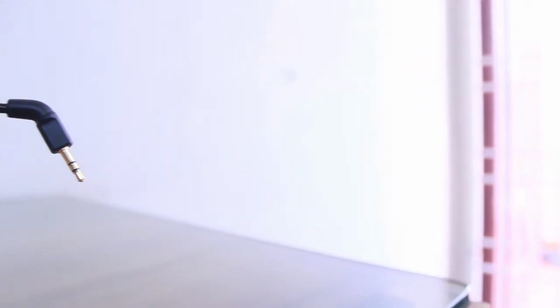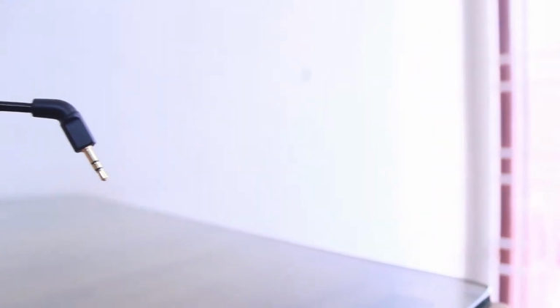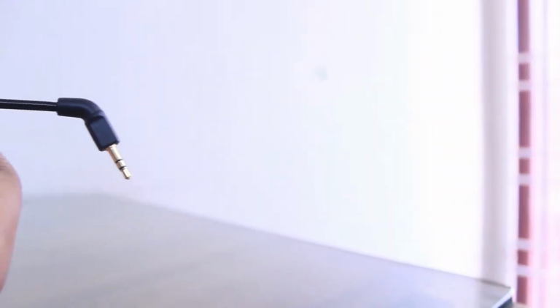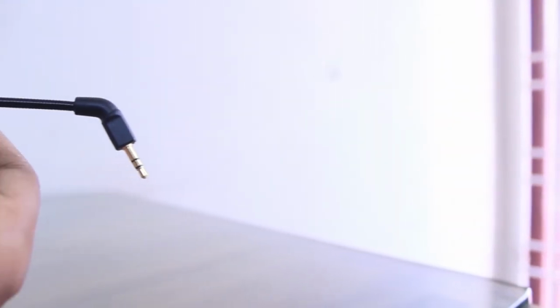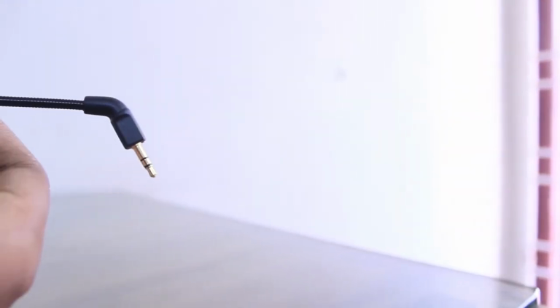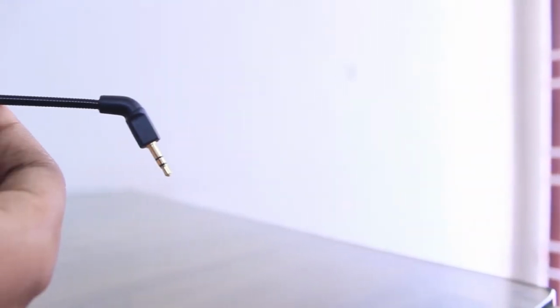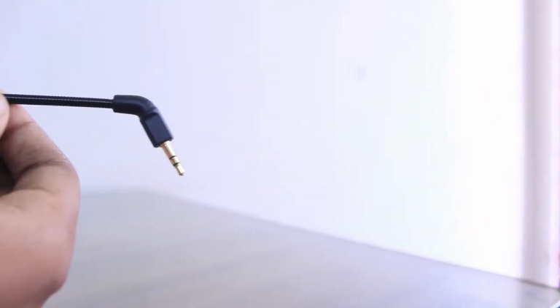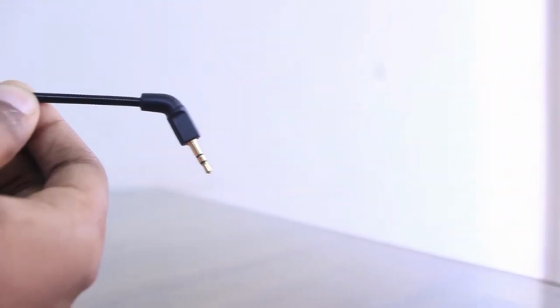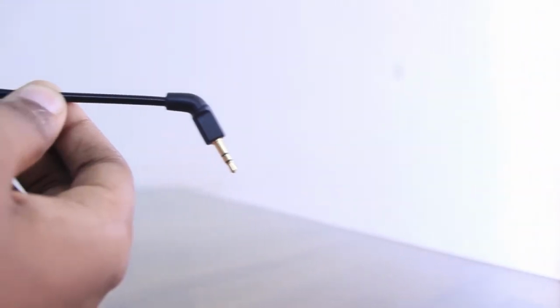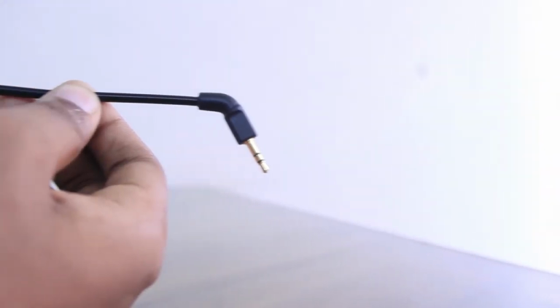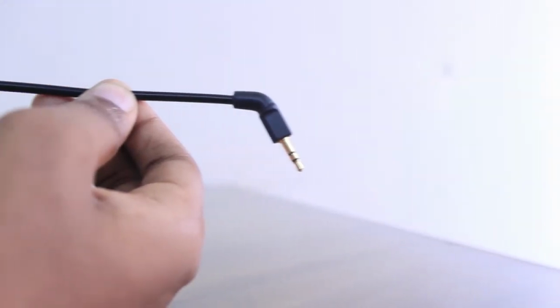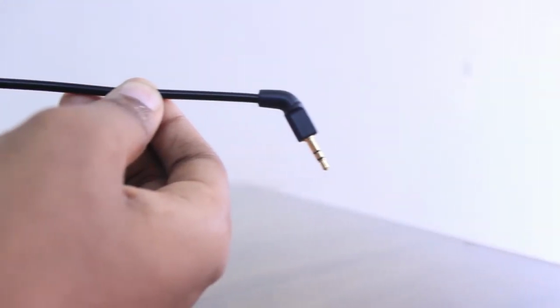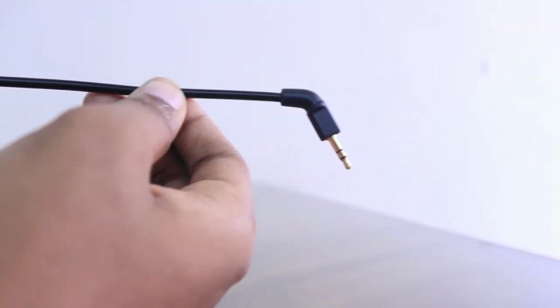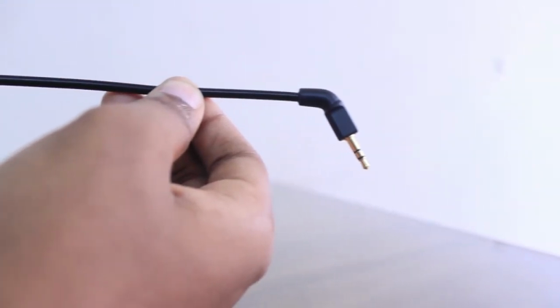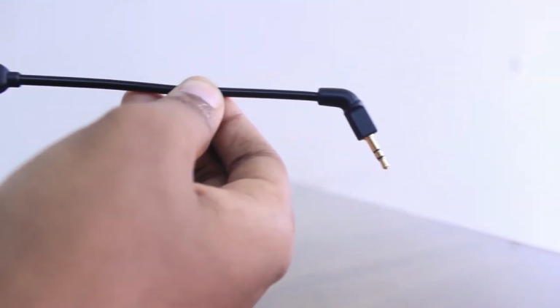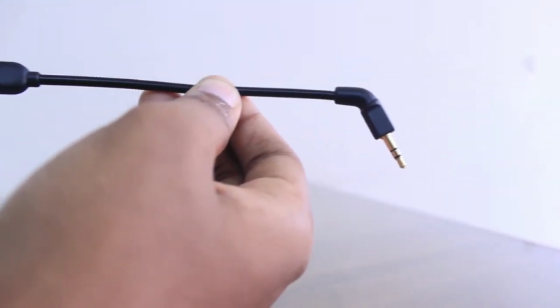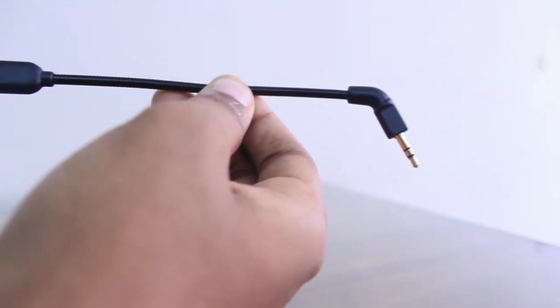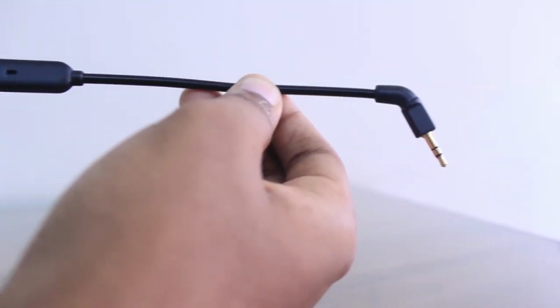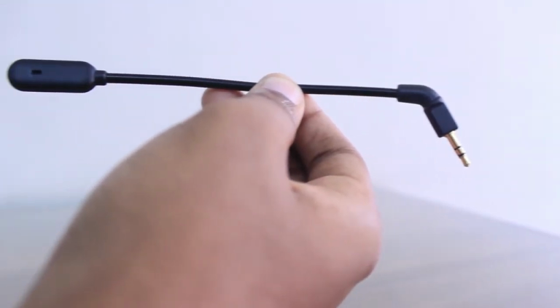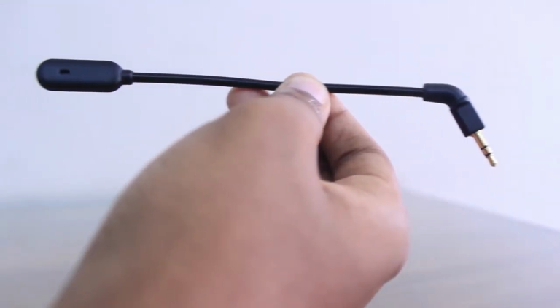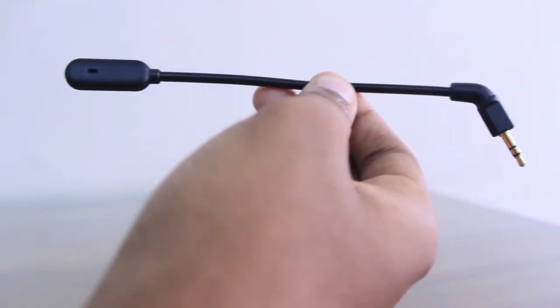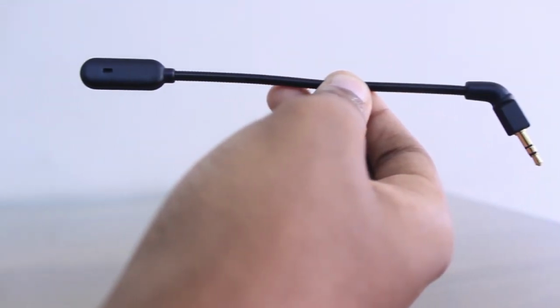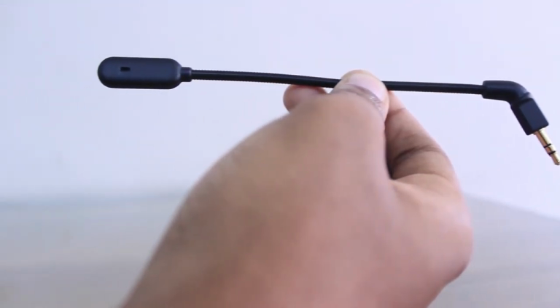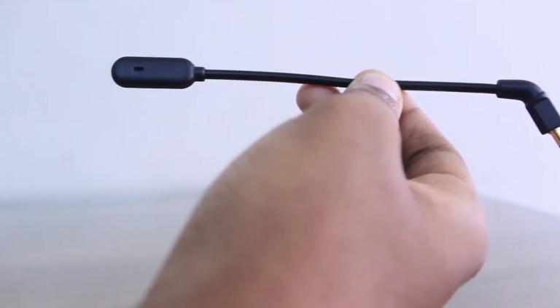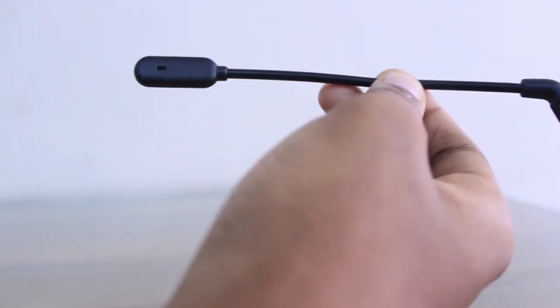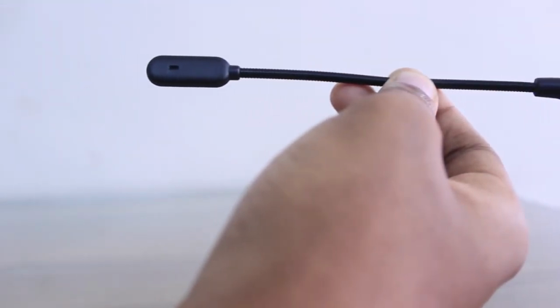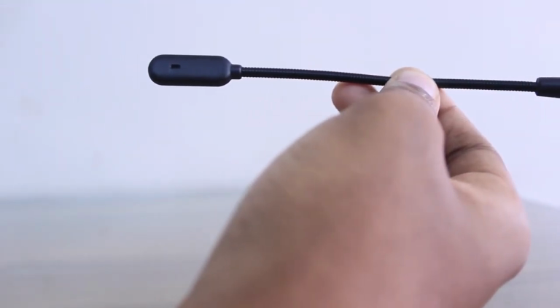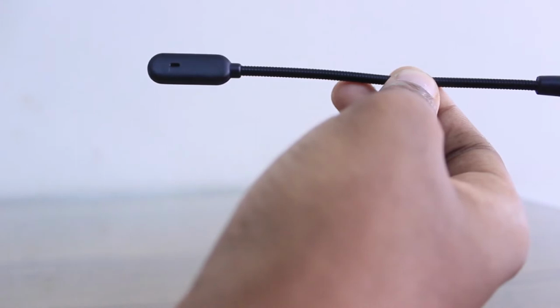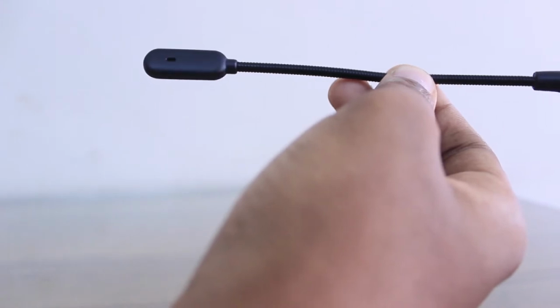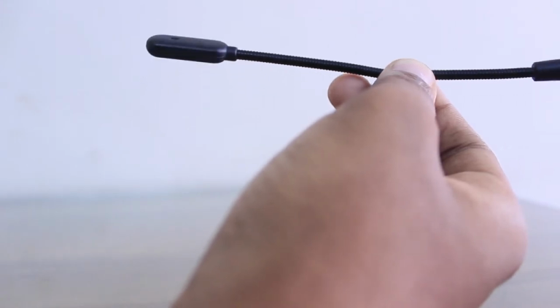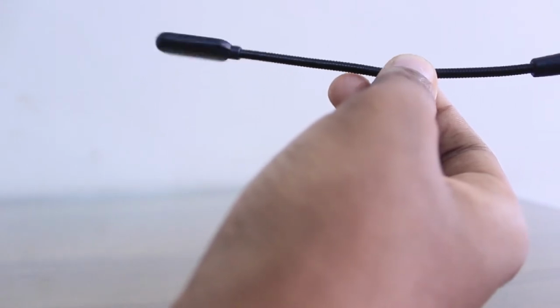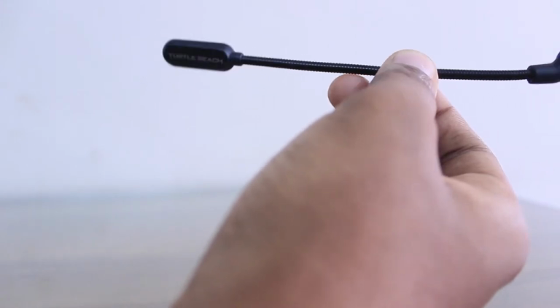These headphones also come with an inline mic that plugs into a port on the left ear cup.